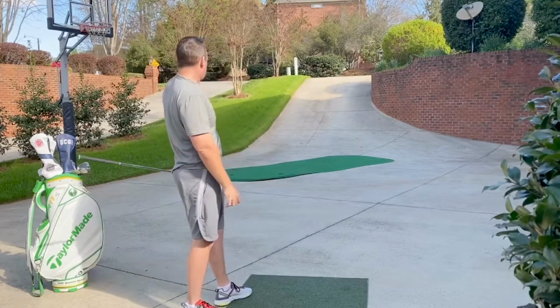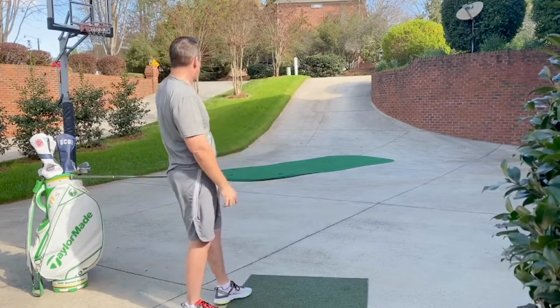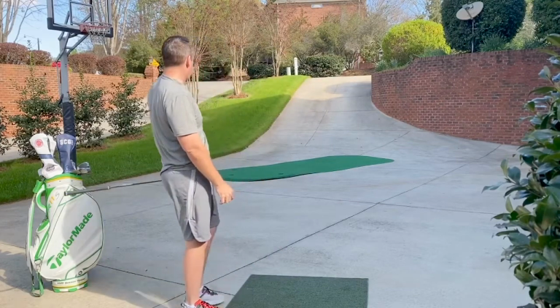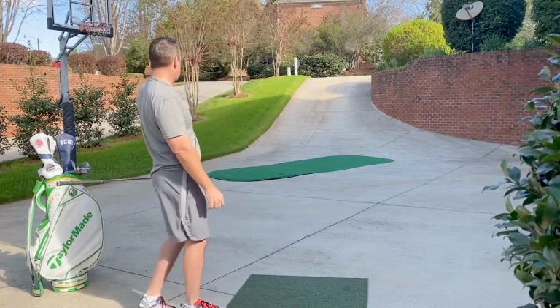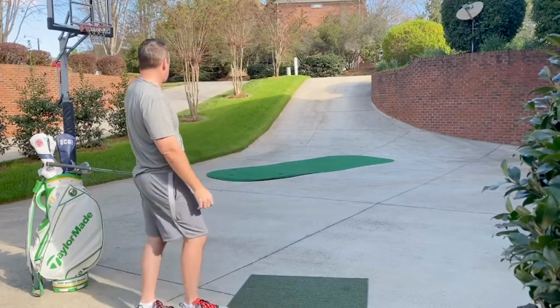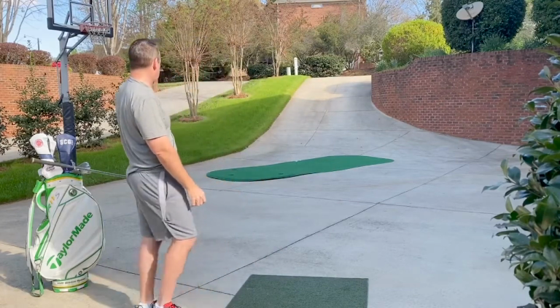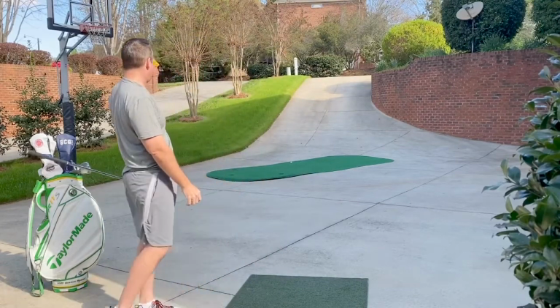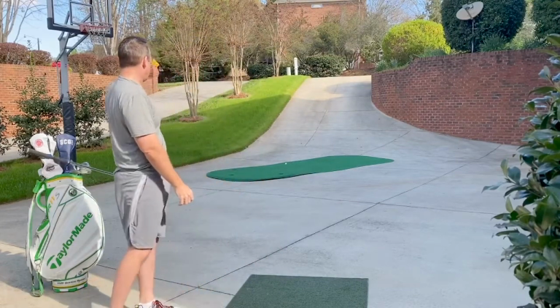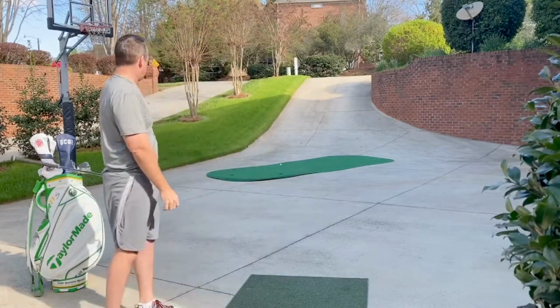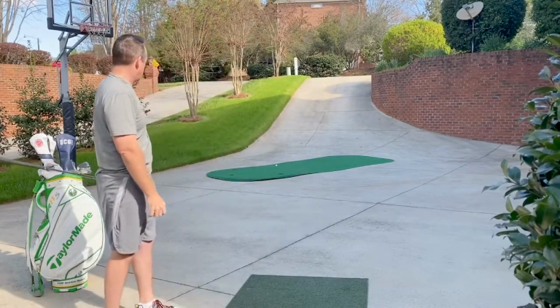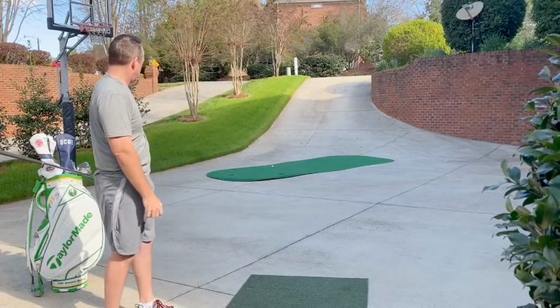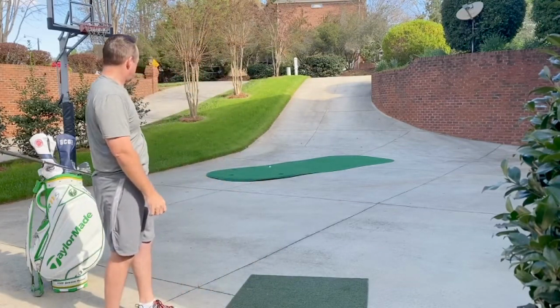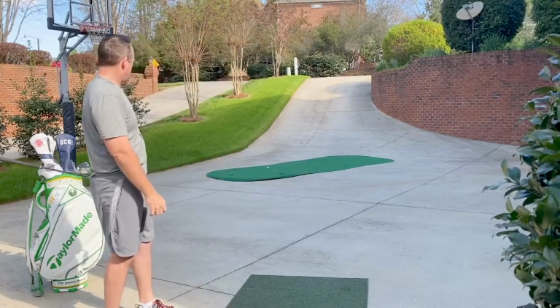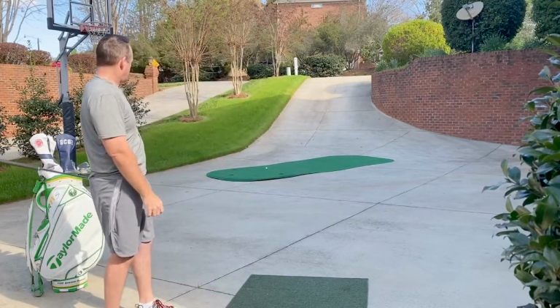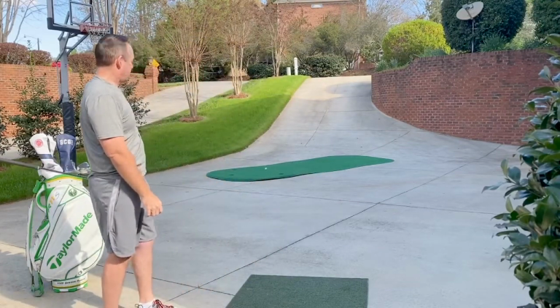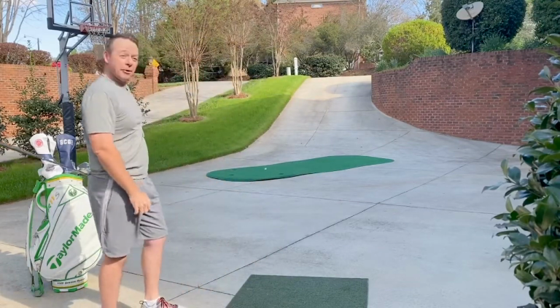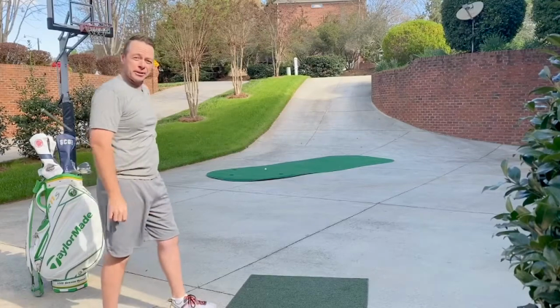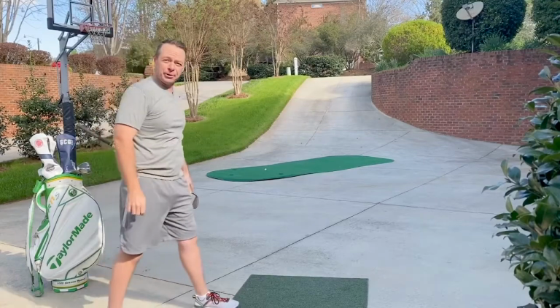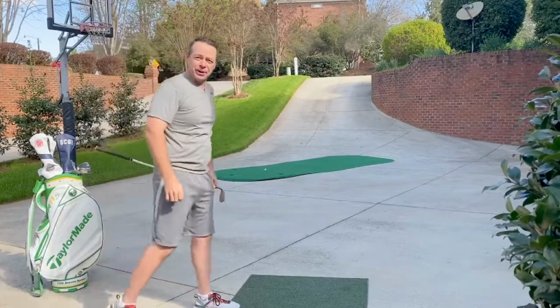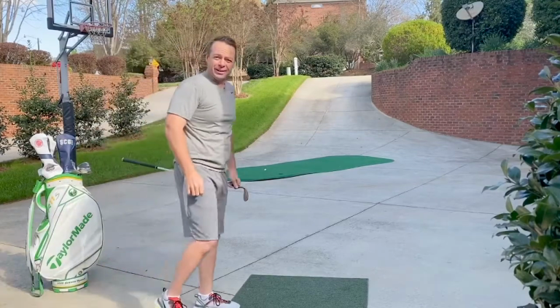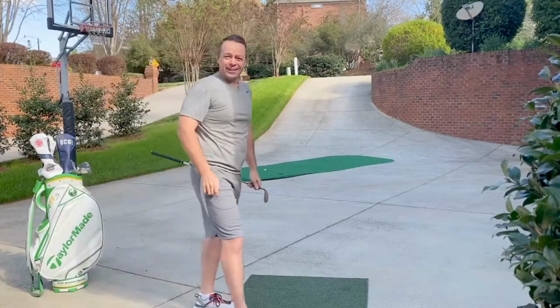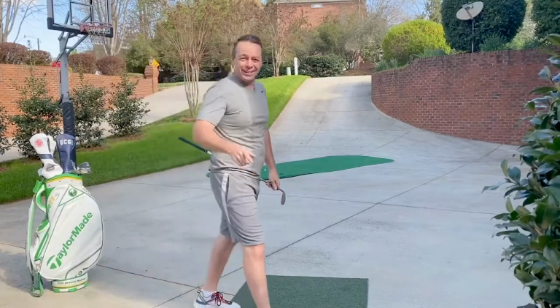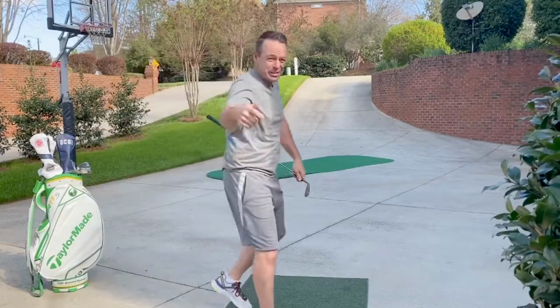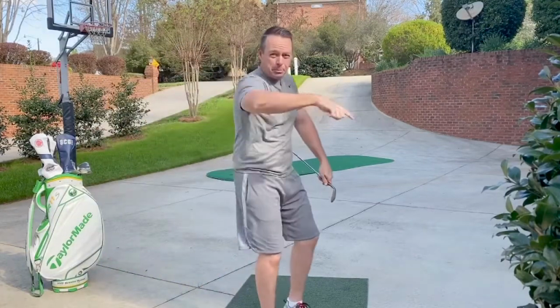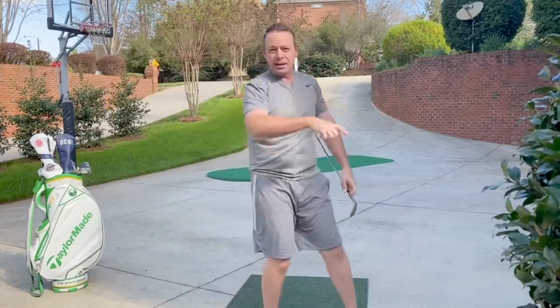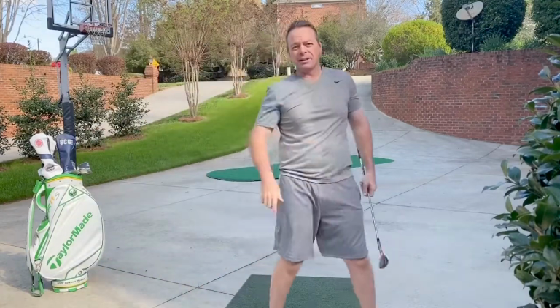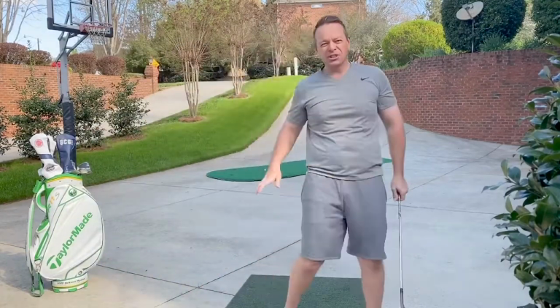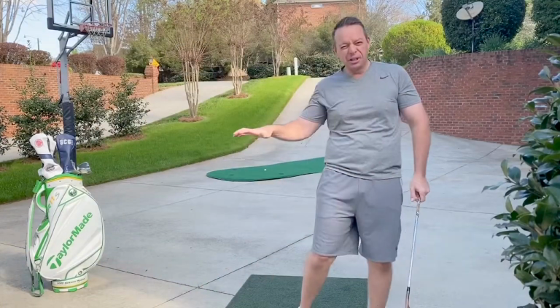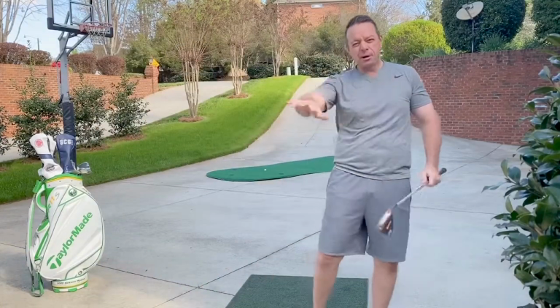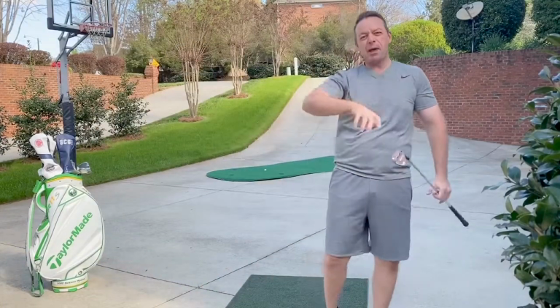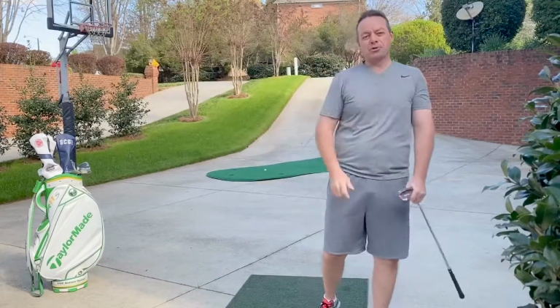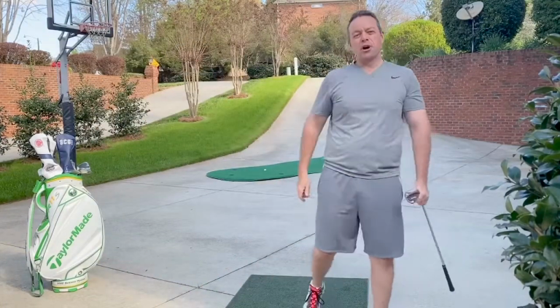Spin back, baby. All right, that worked out pretty good — hit, spin, just a little bit of baby draw on that.